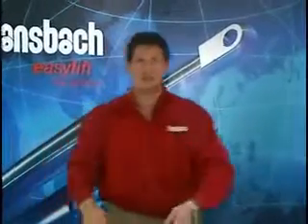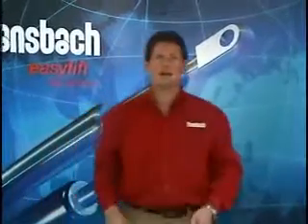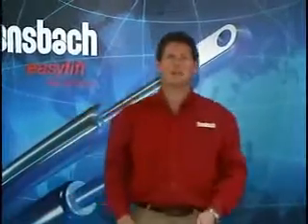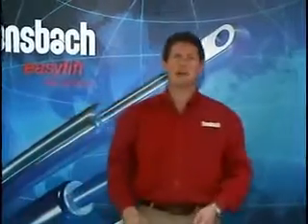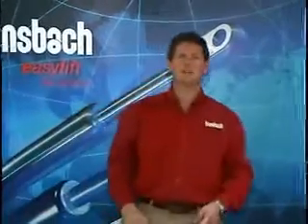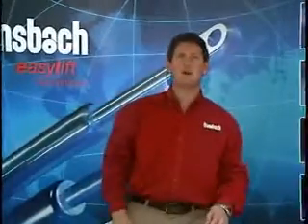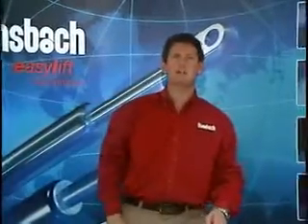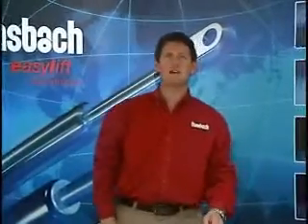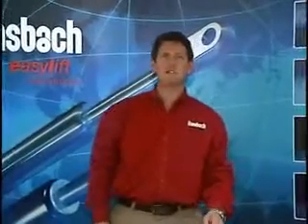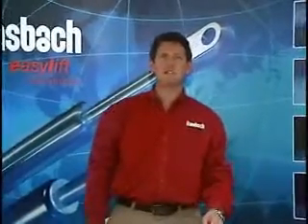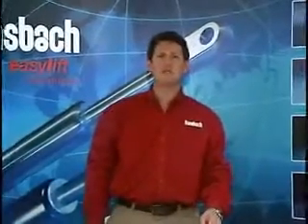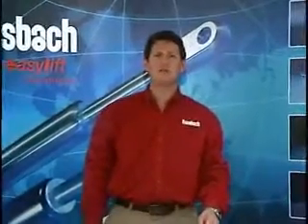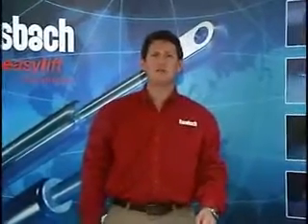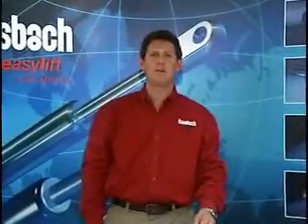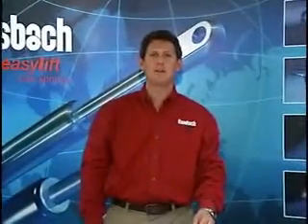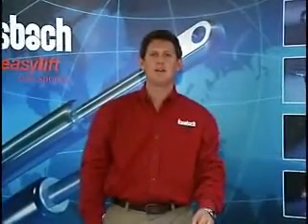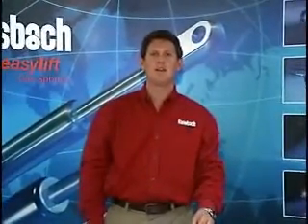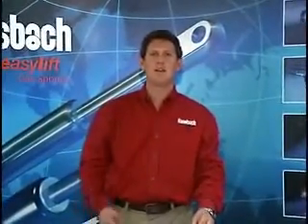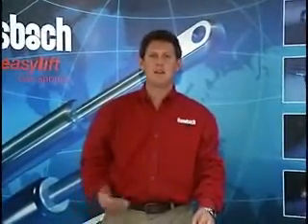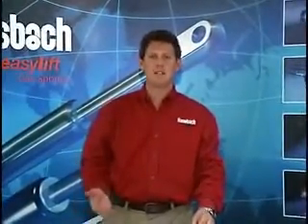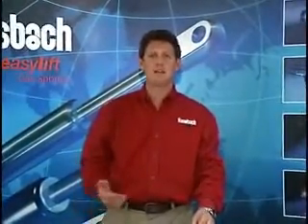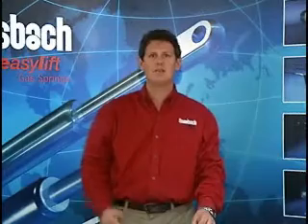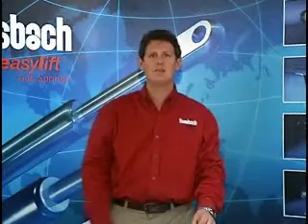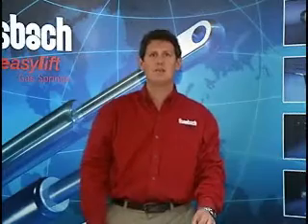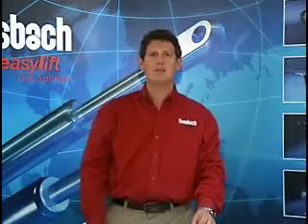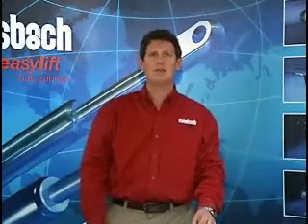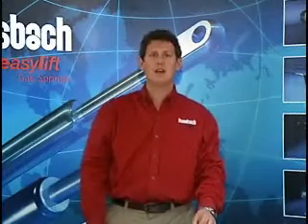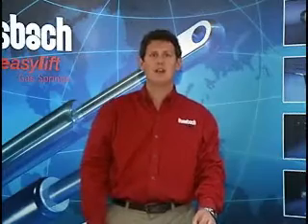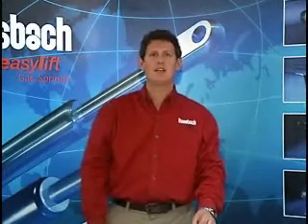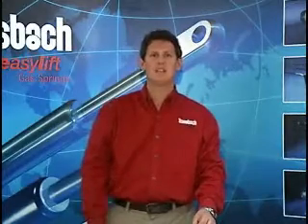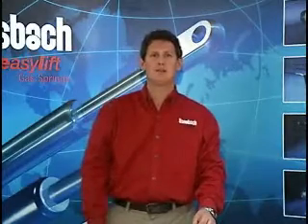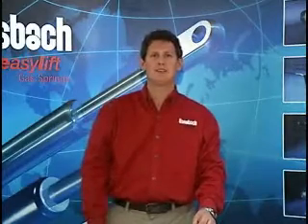I'm Mike from Bonsbach Easy Lift of North America, and that's how you assemble a locking gas spring.